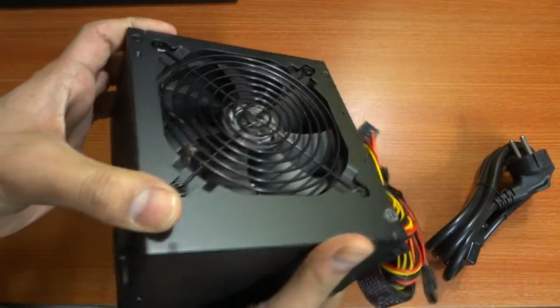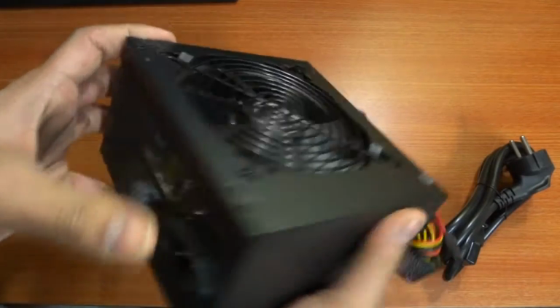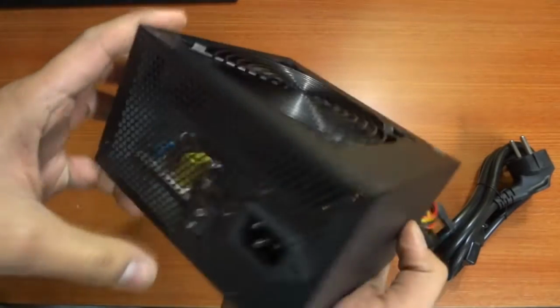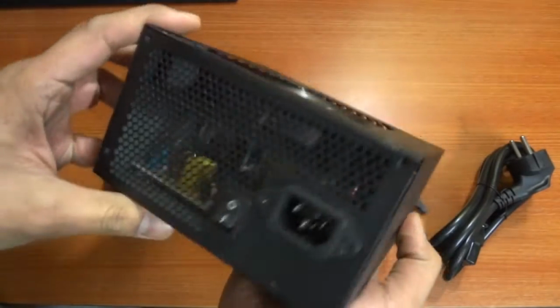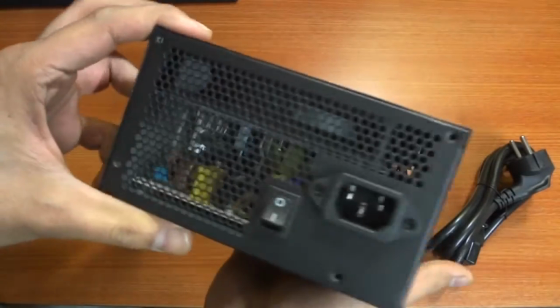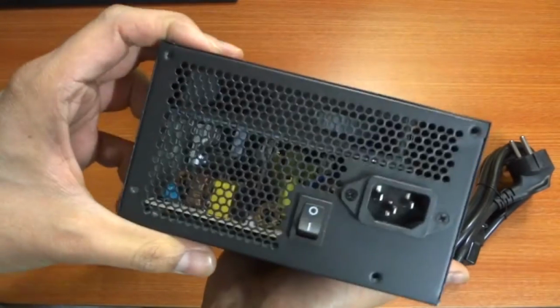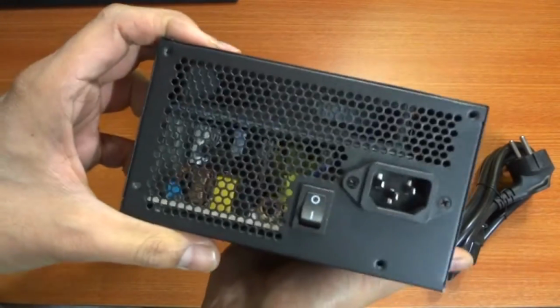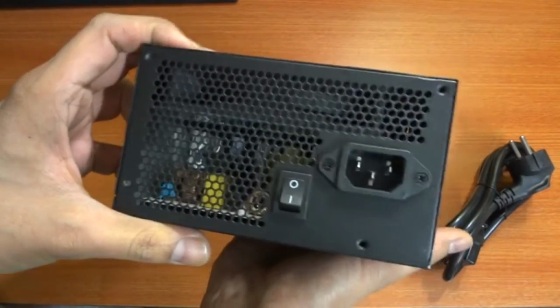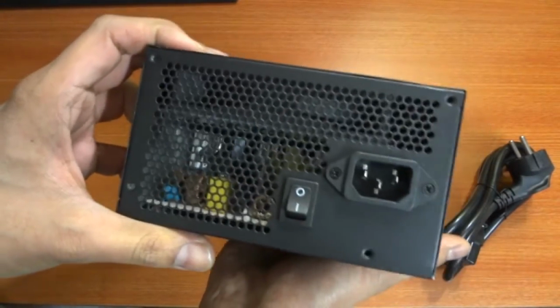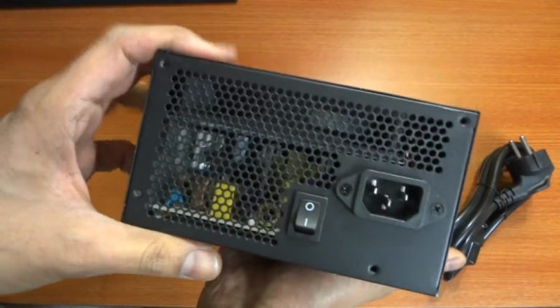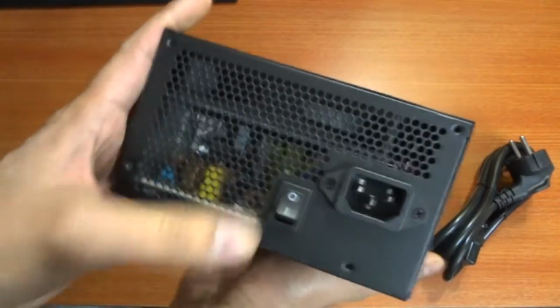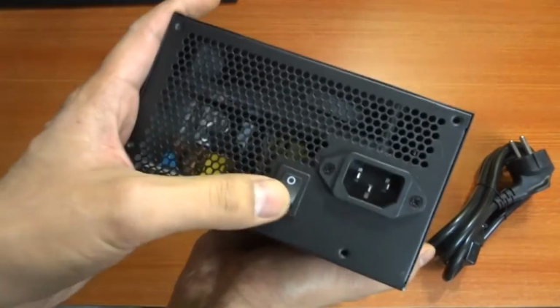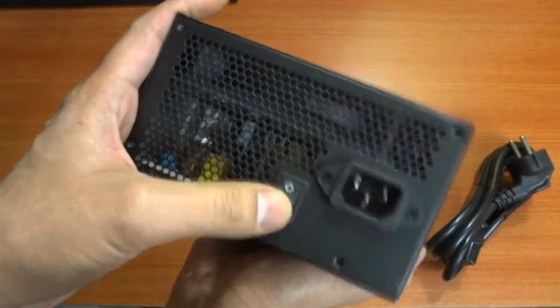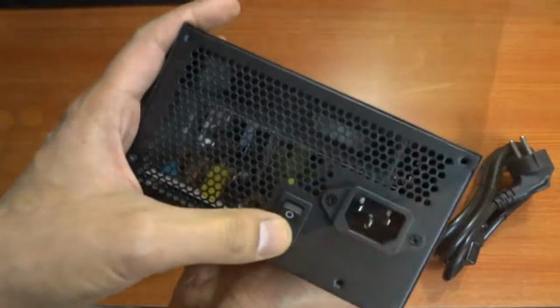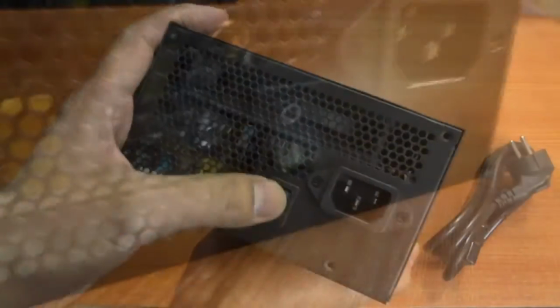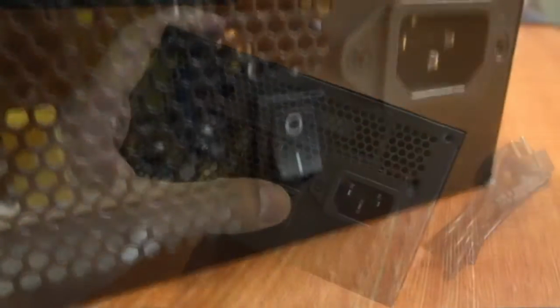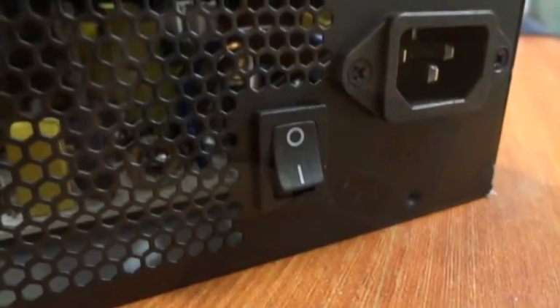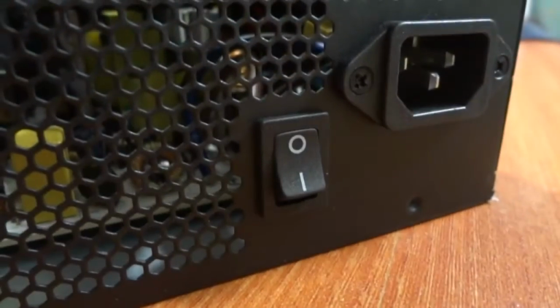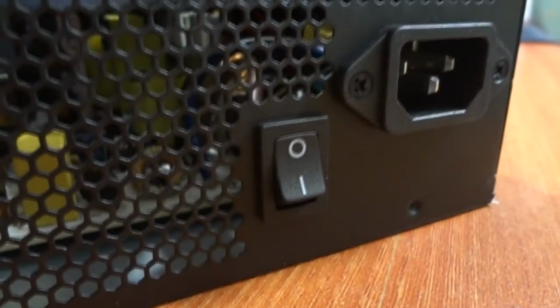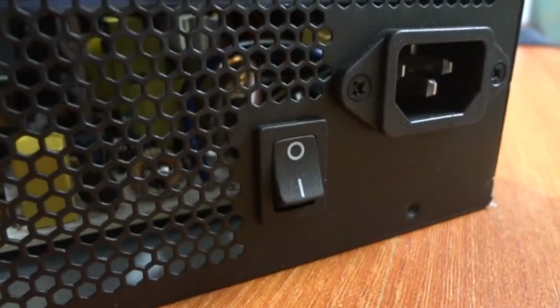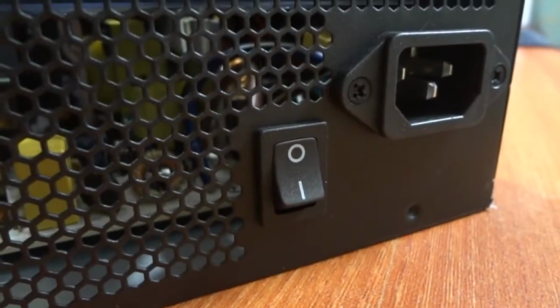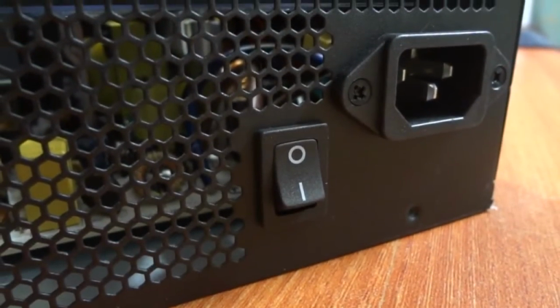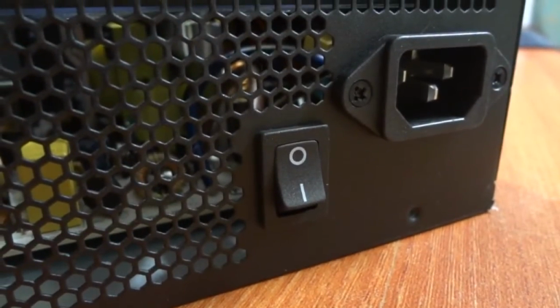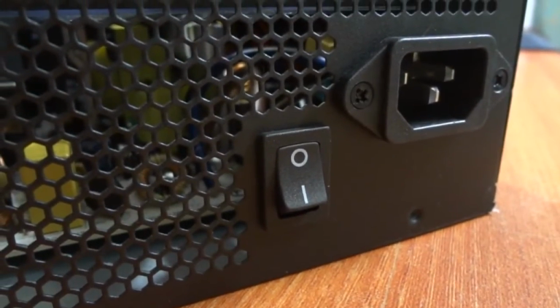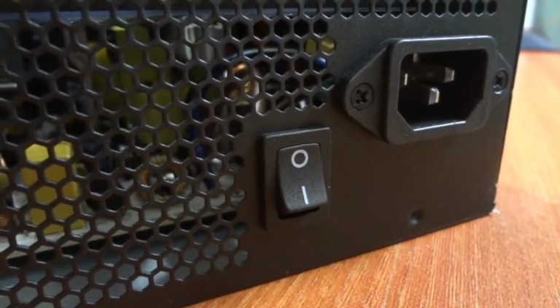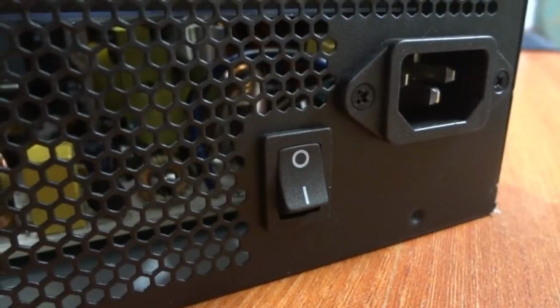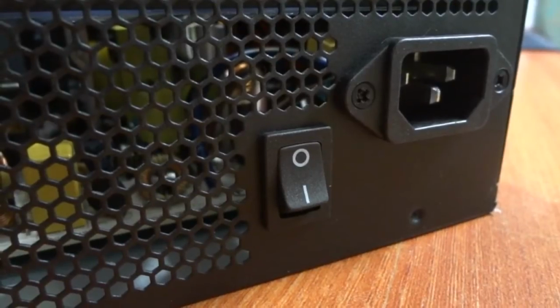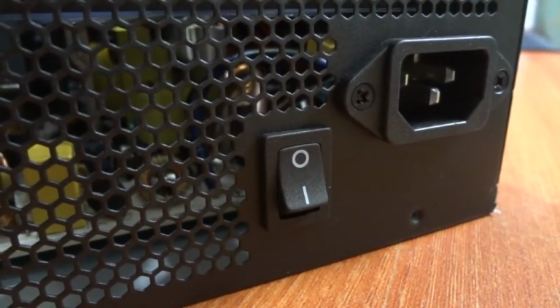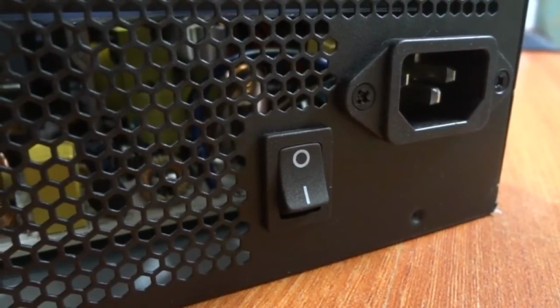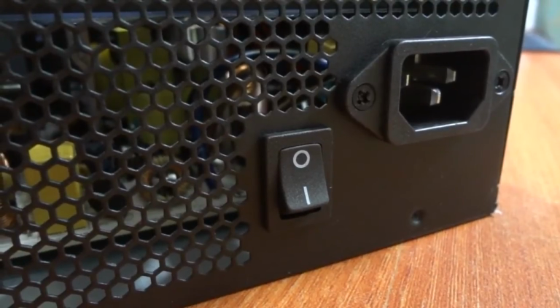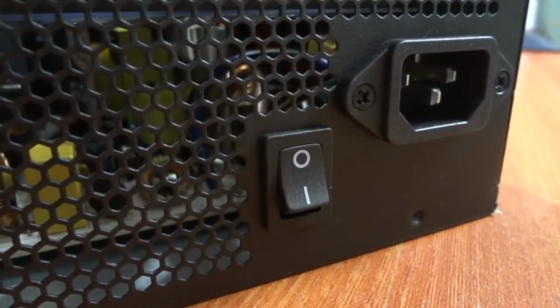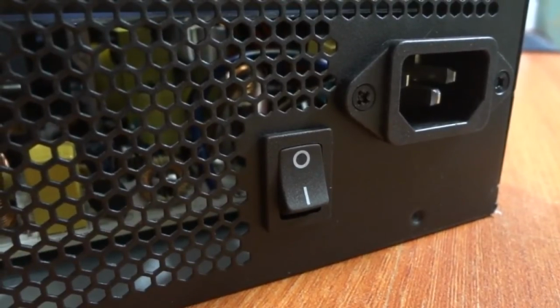At the back is a switch that lets you switch on or off the power supply and a port to insert the power supply cable.